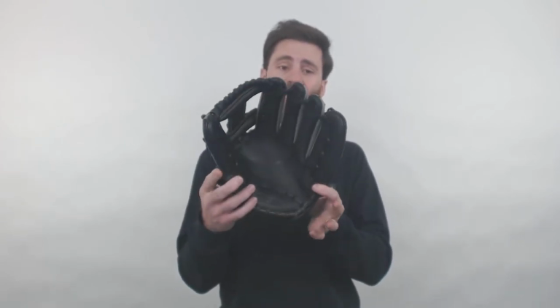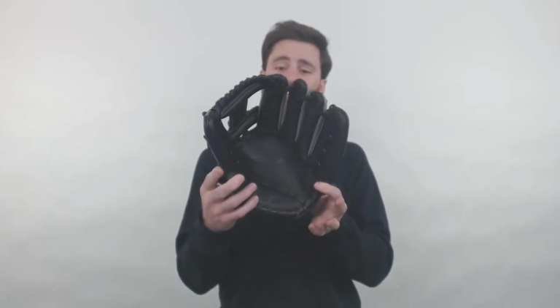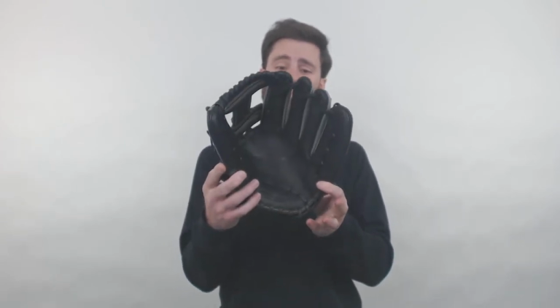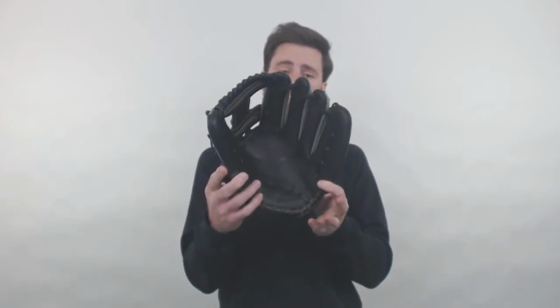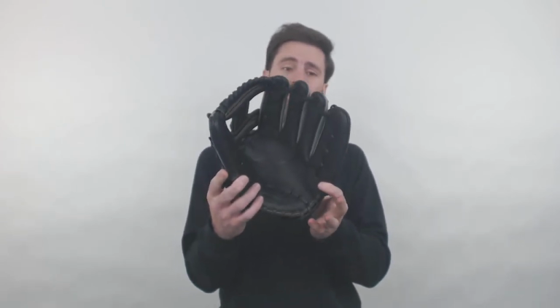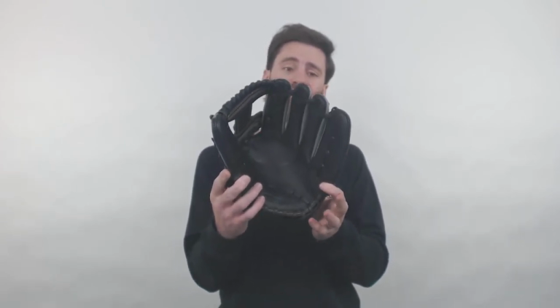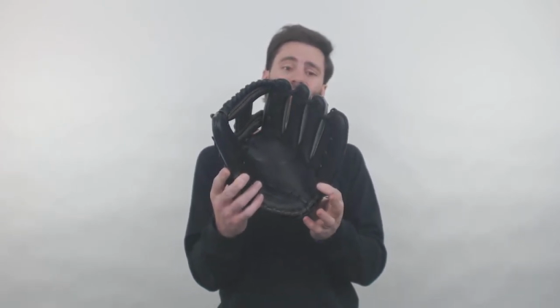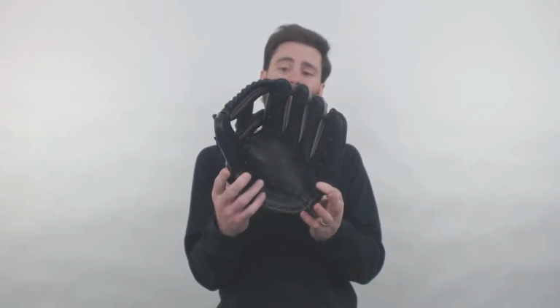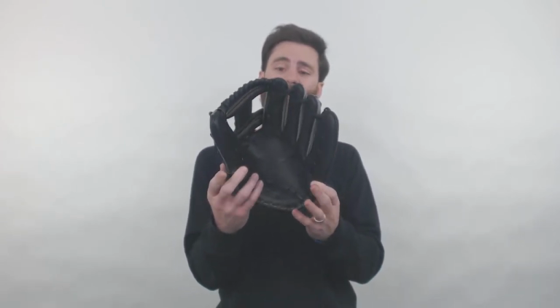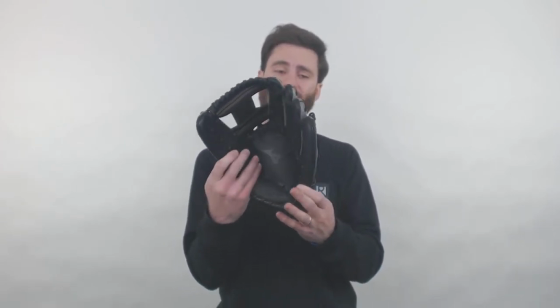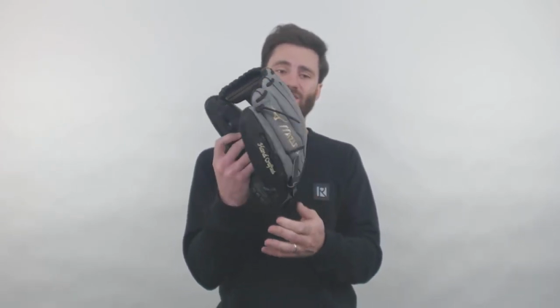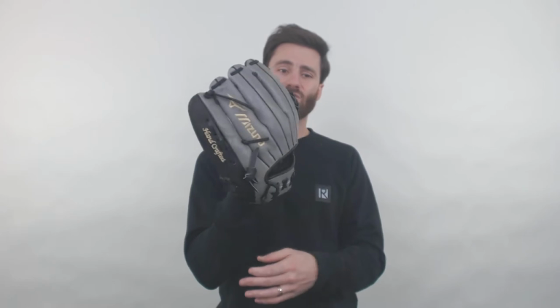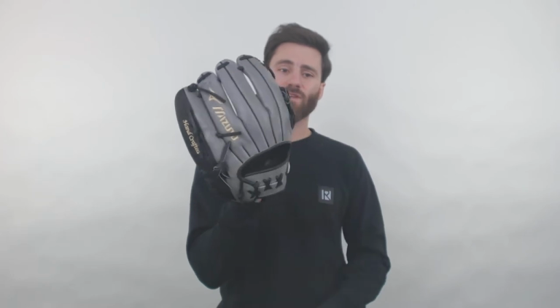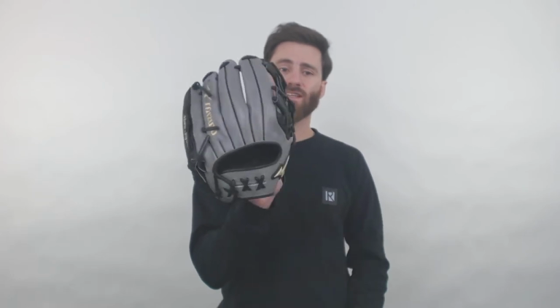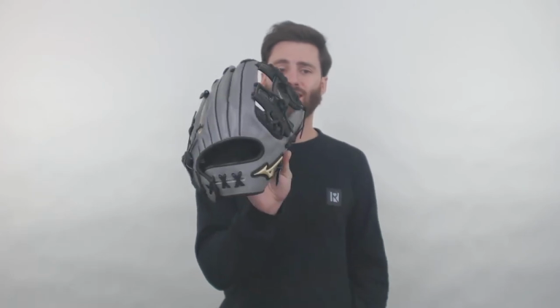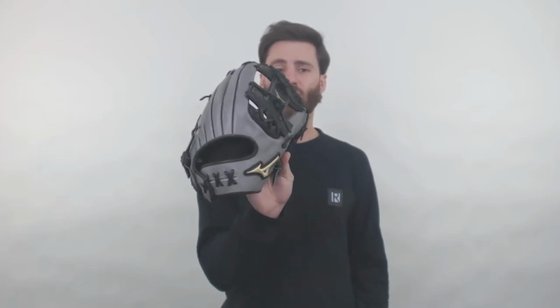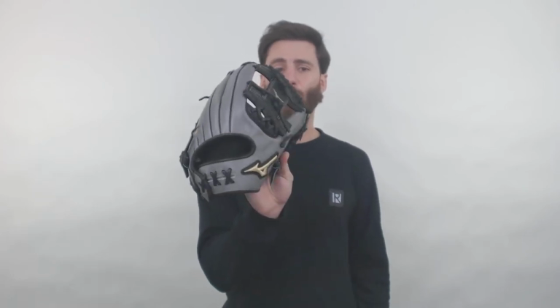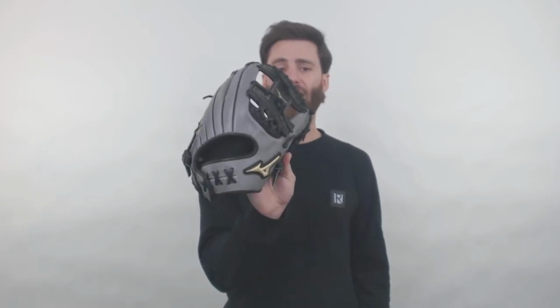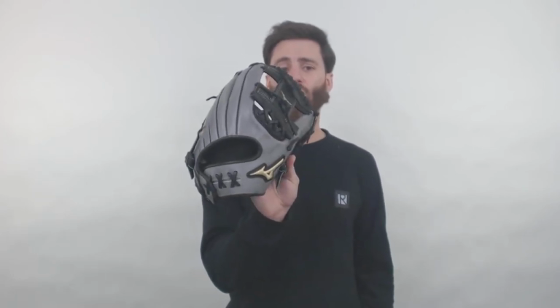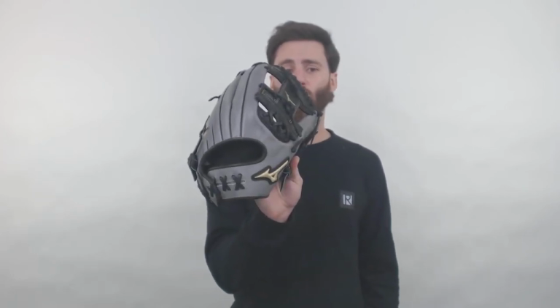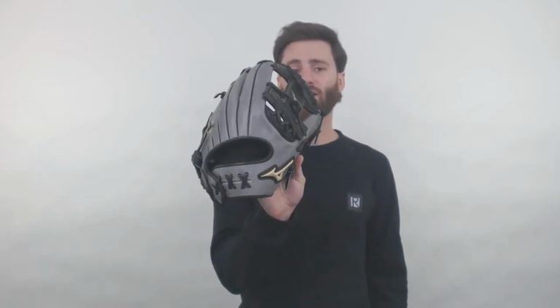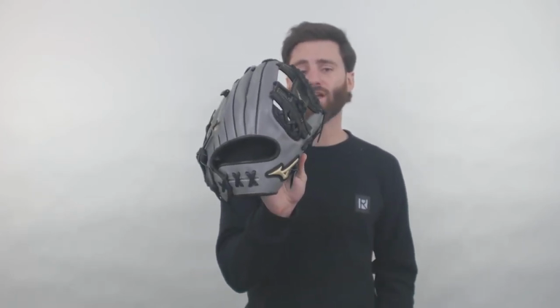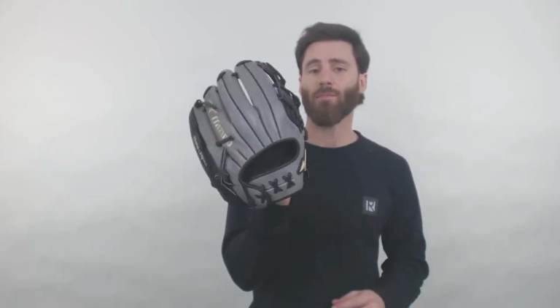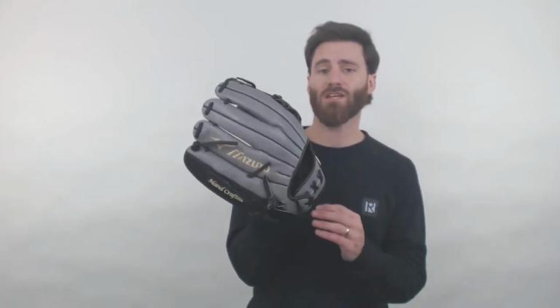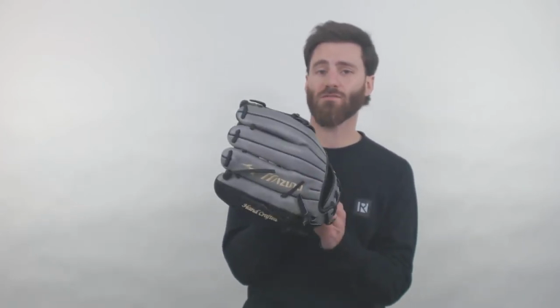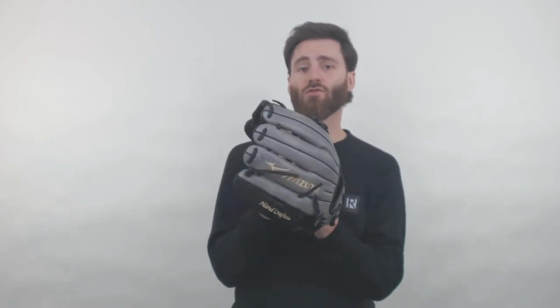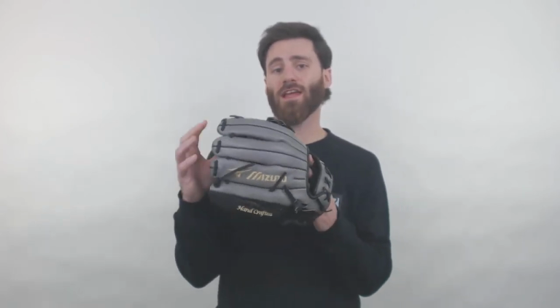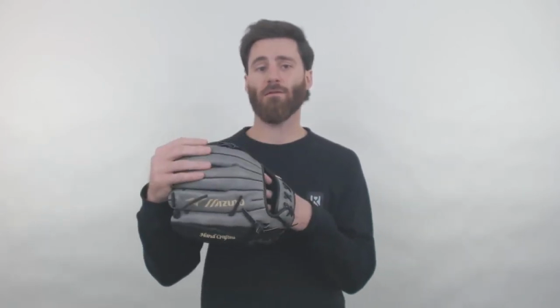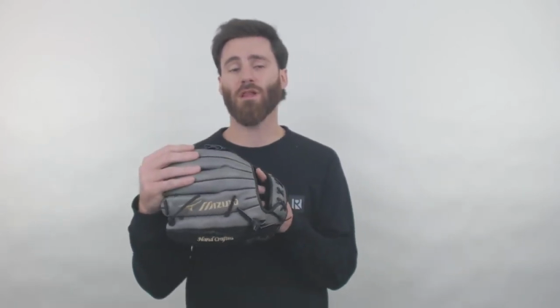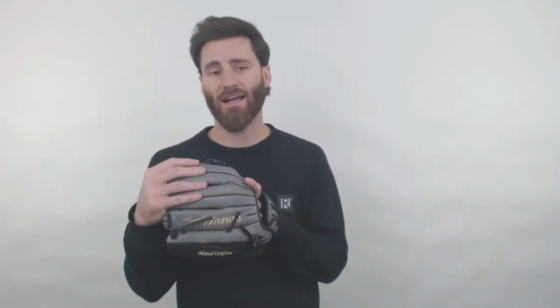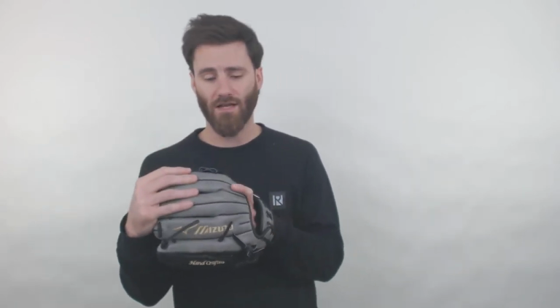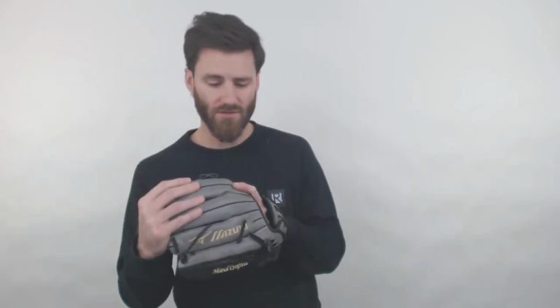I like the color design a lot. It's got the black catching surface and then on the back we're going to have the combination of gray and black leathers.